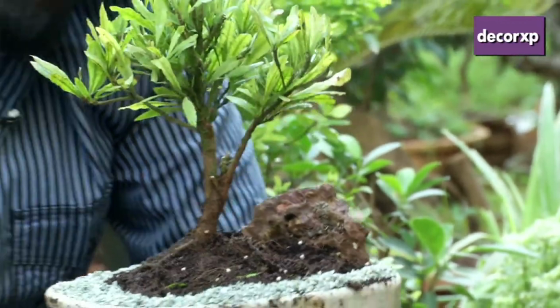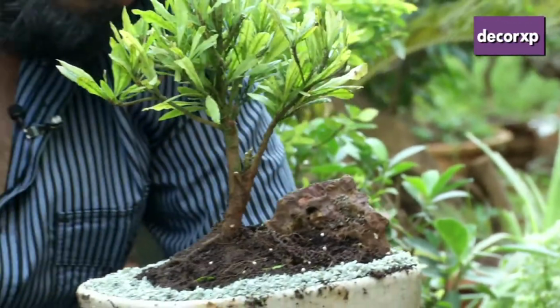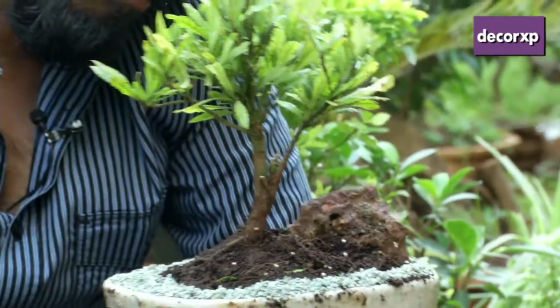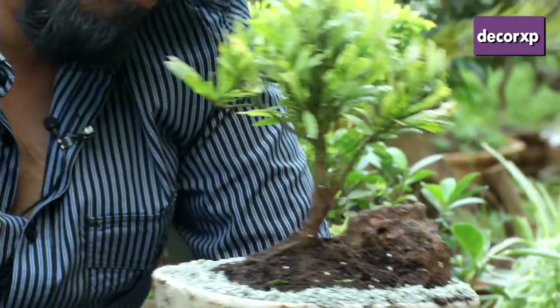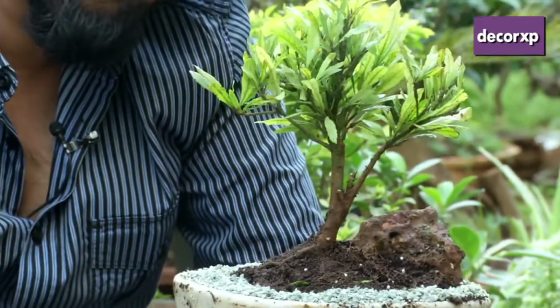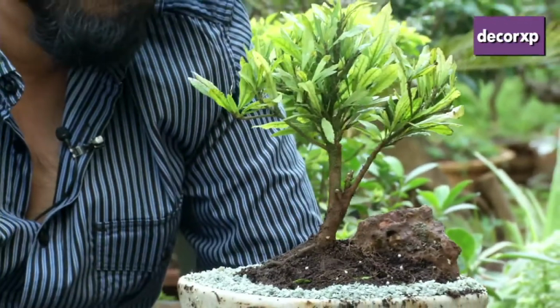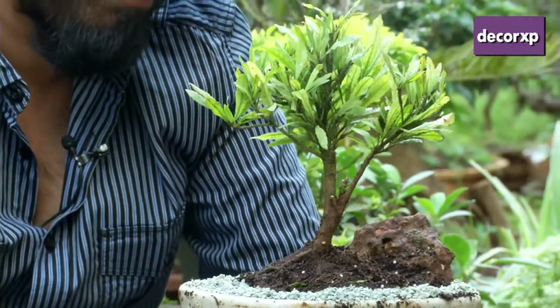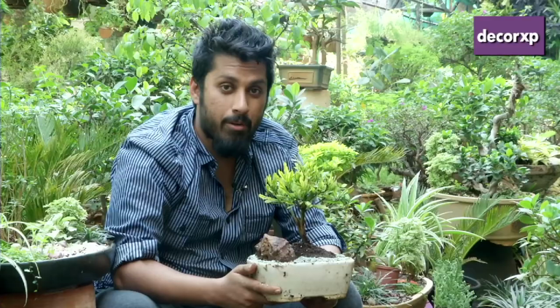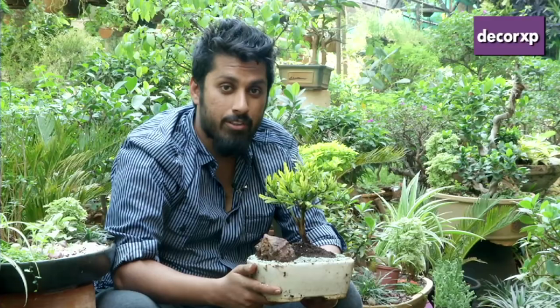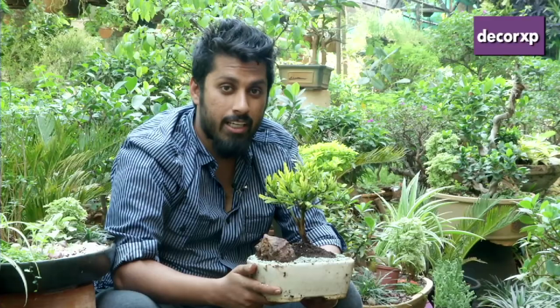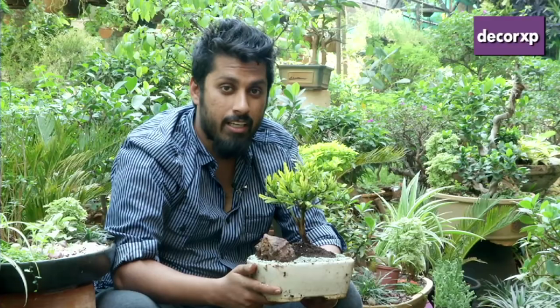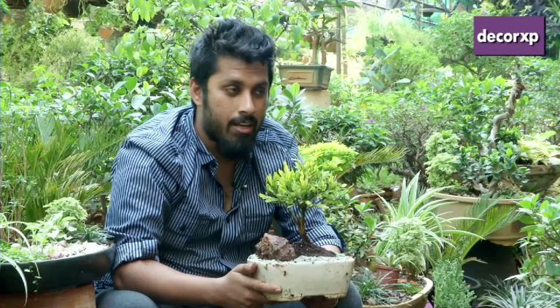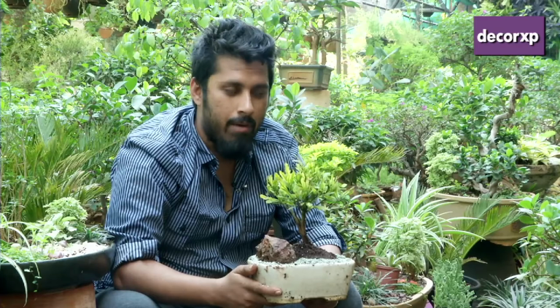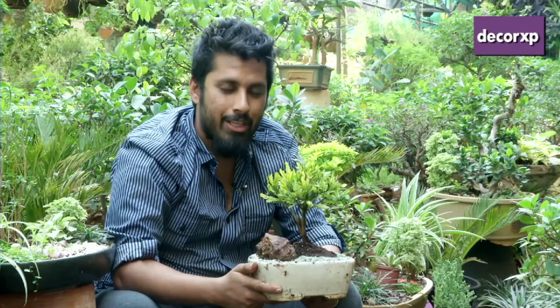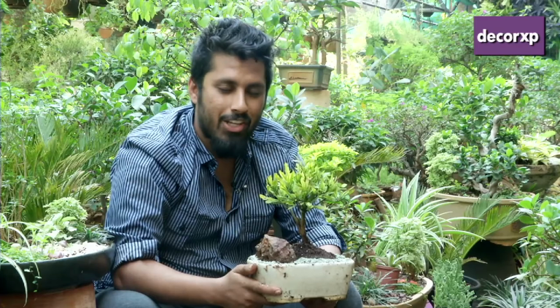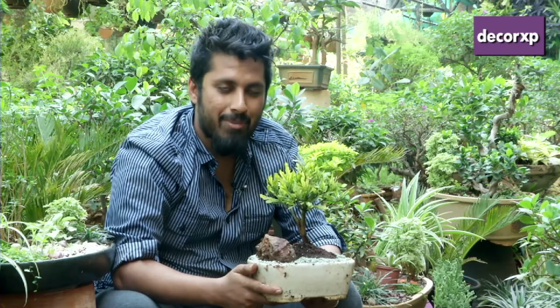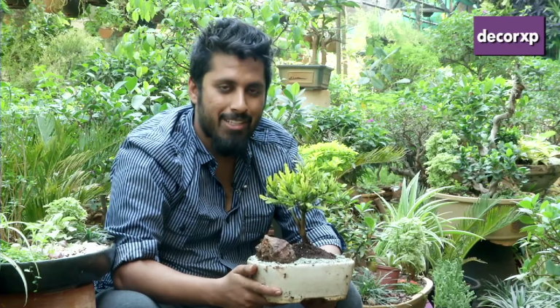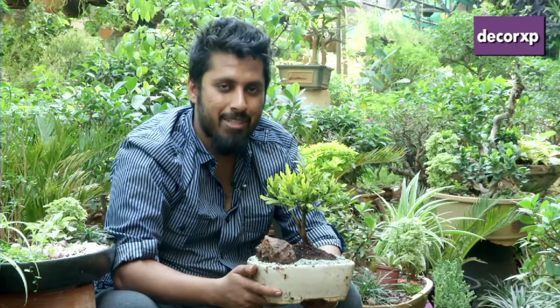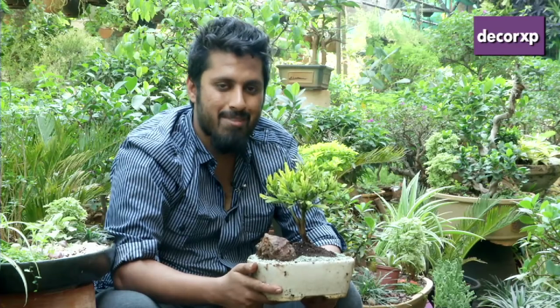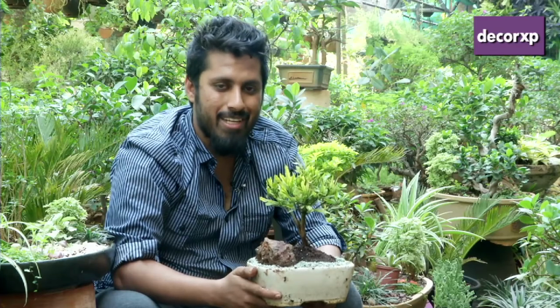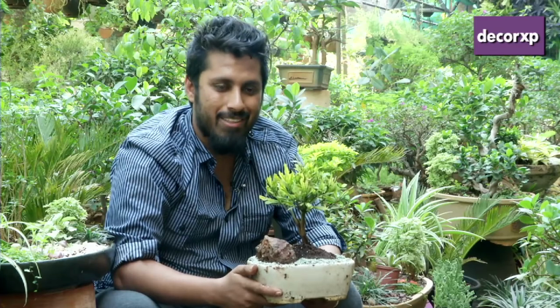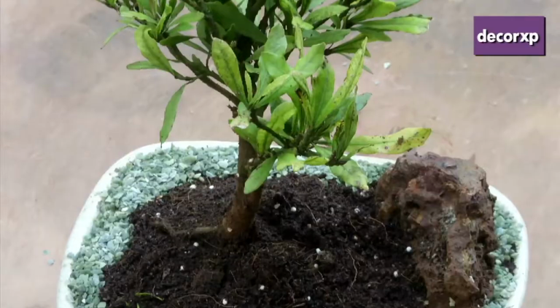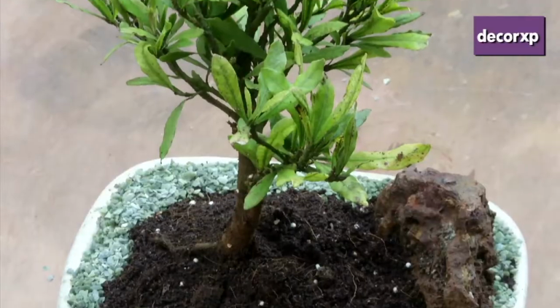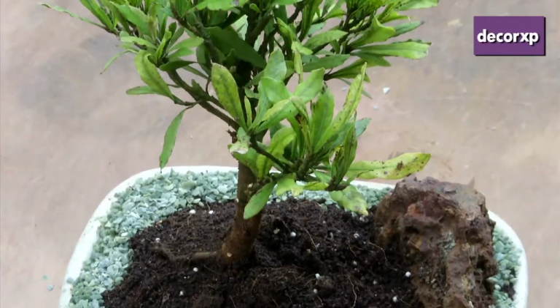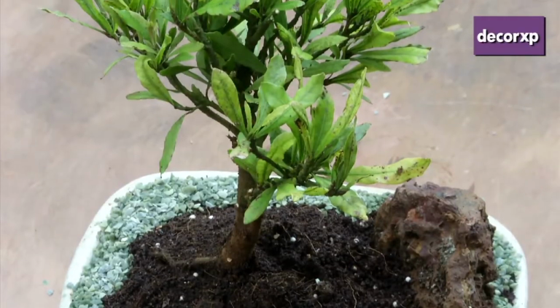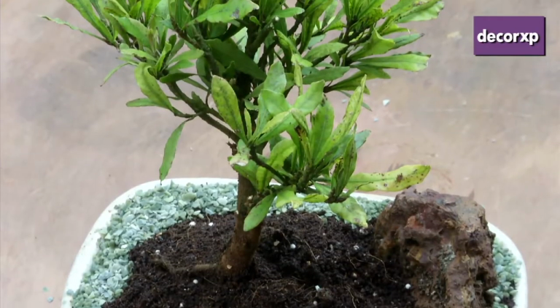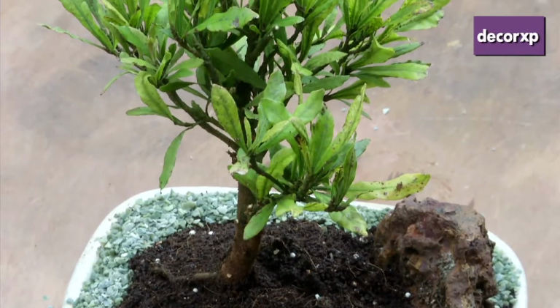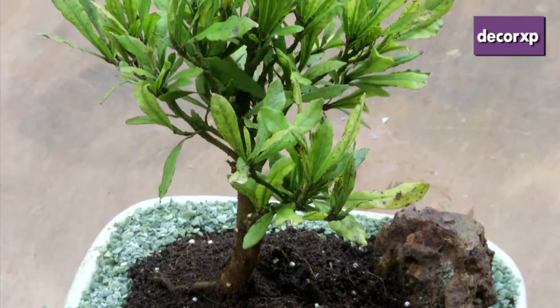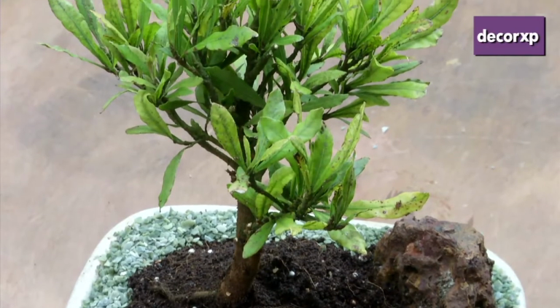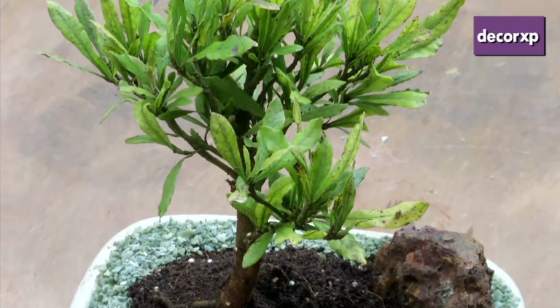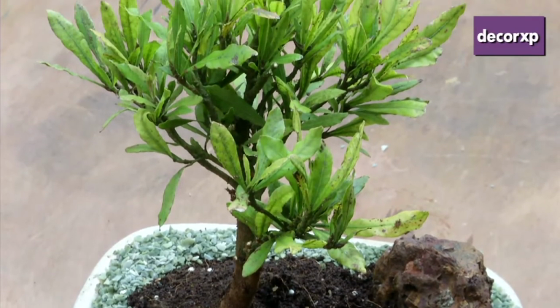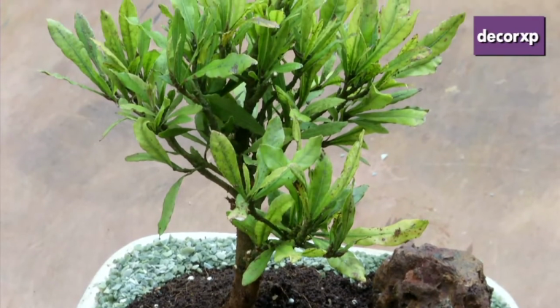The reason this is called a mame bonsai is that mame in Japanese means mini — it's actually a mini bonsai.